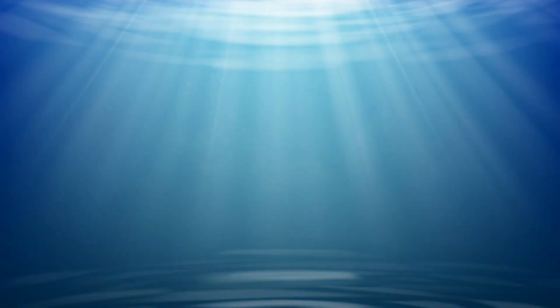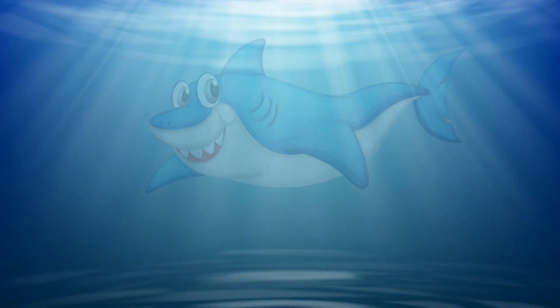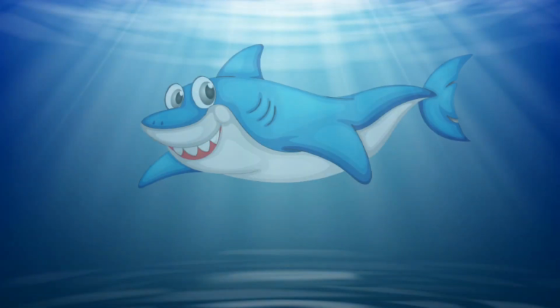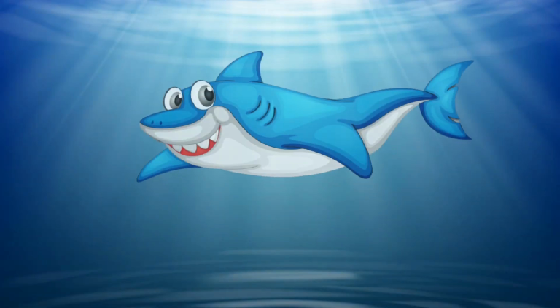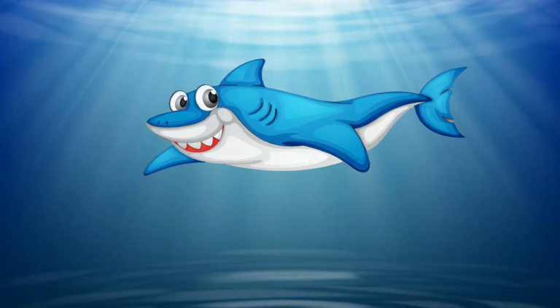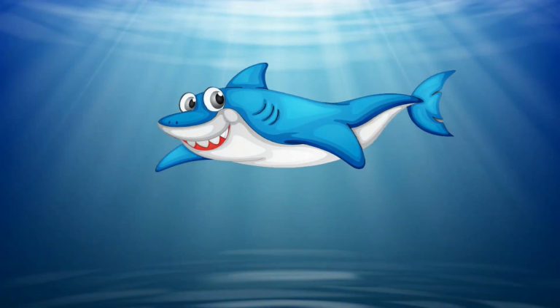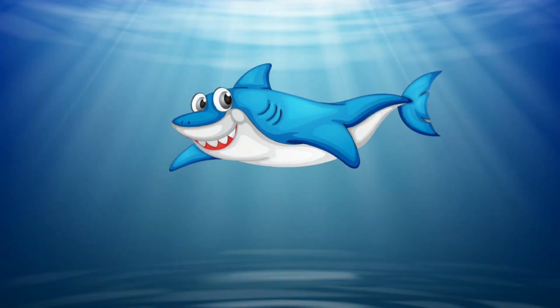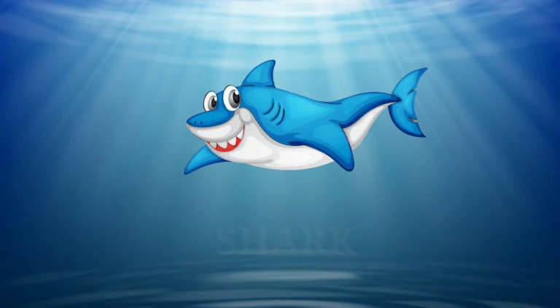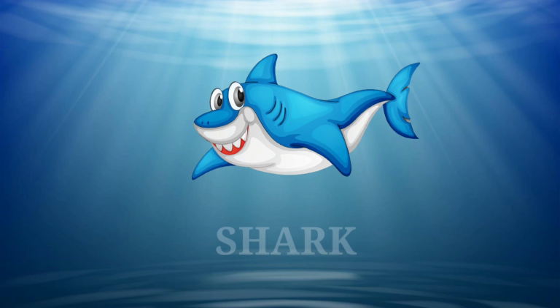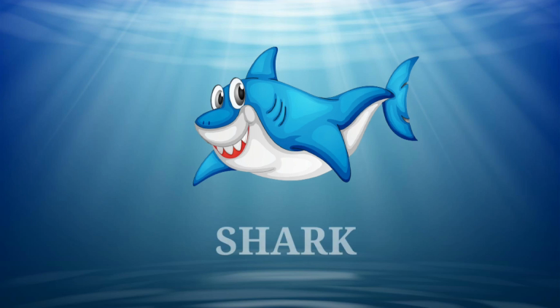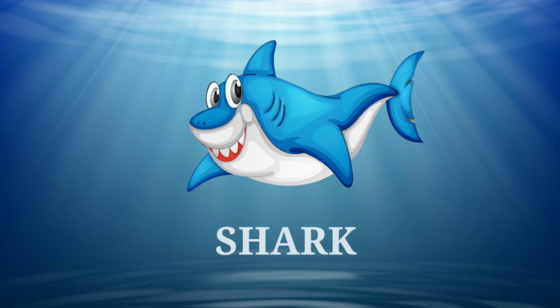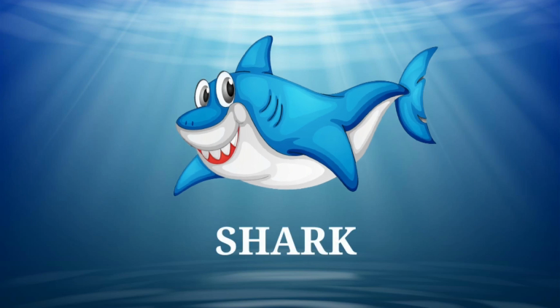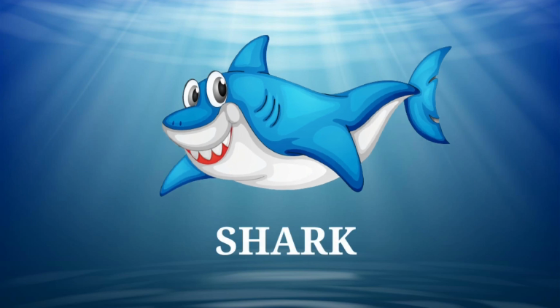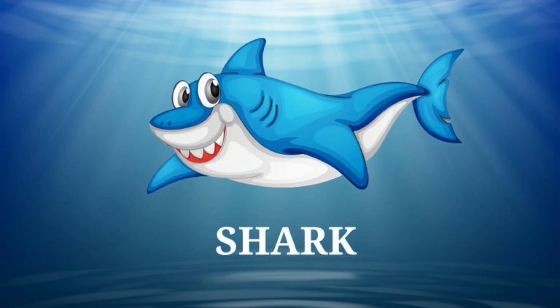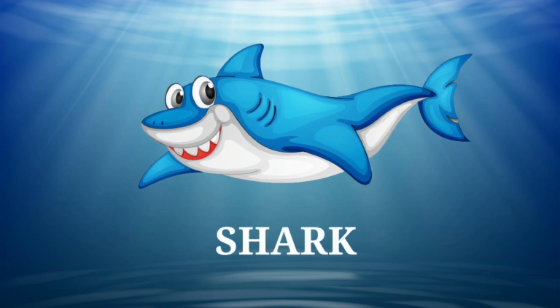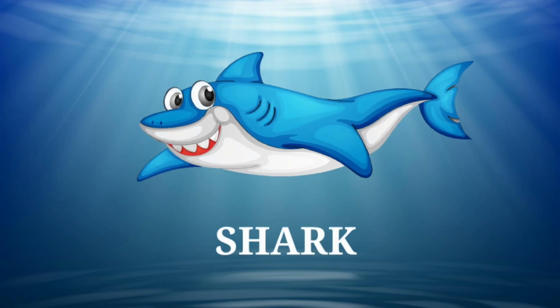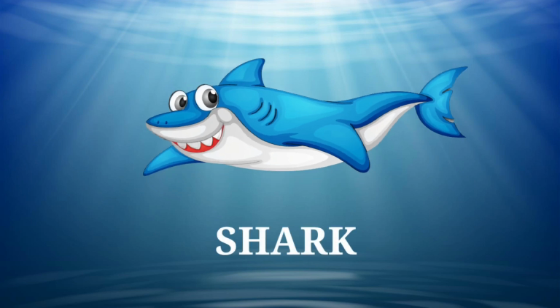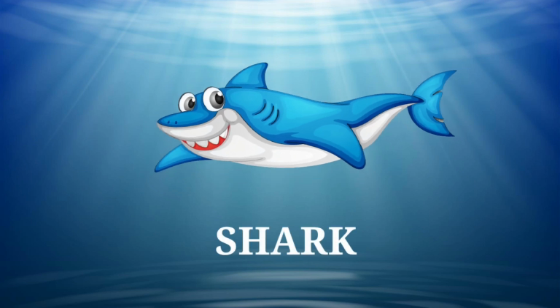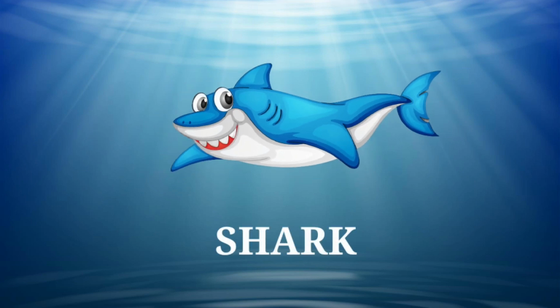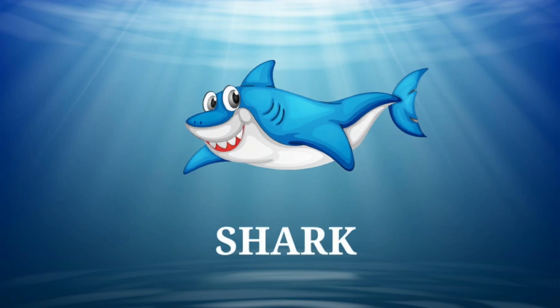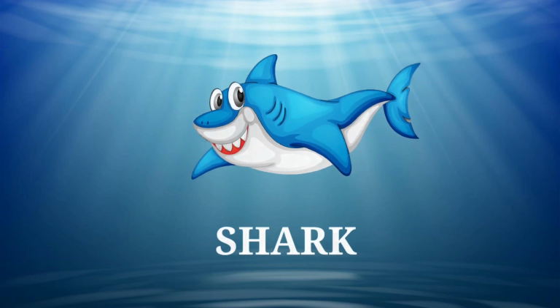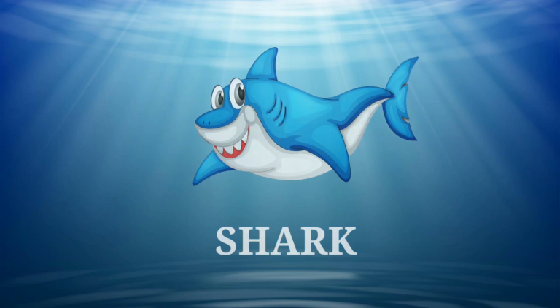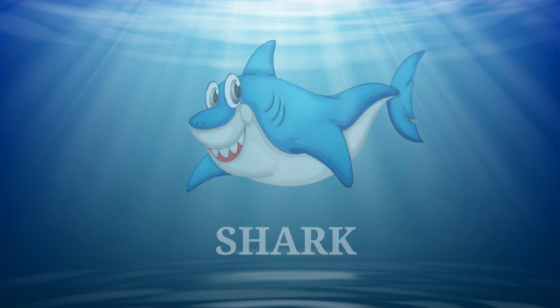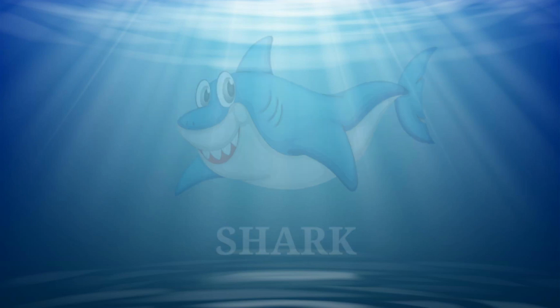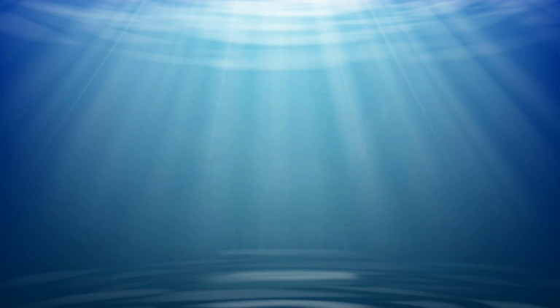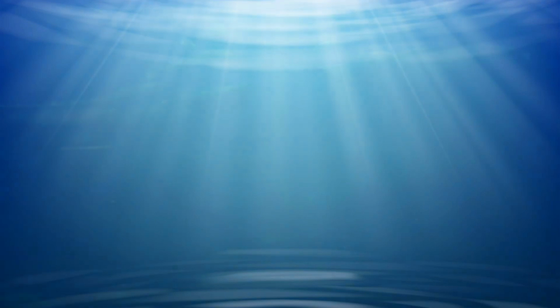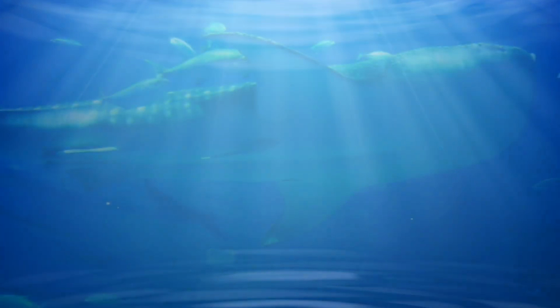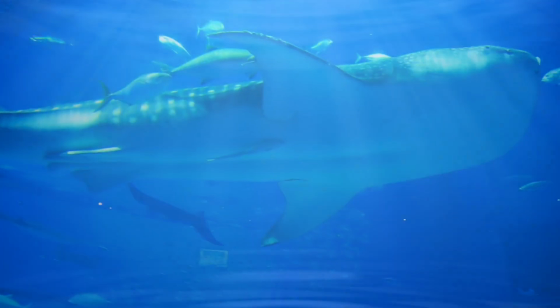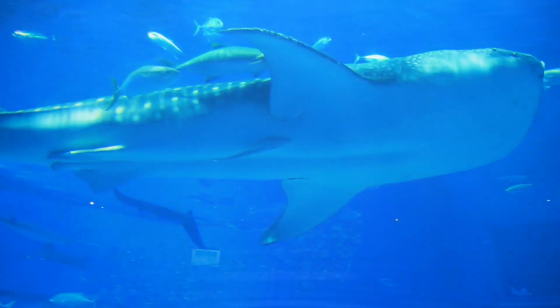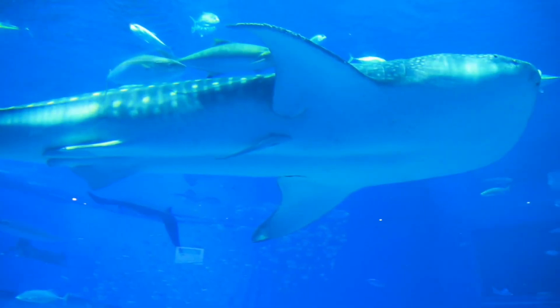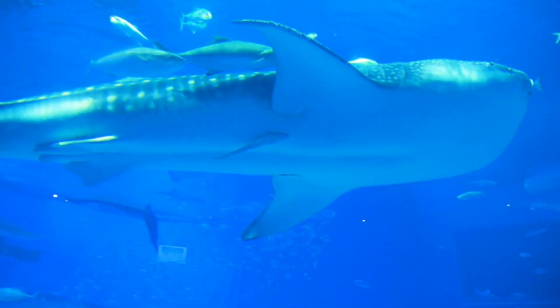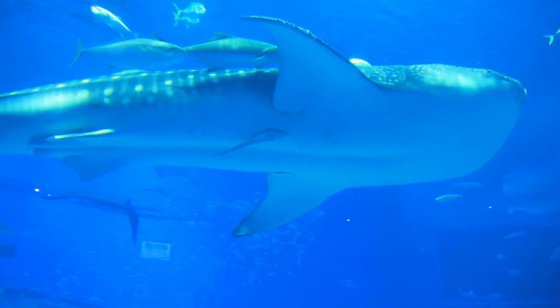Here comes a shark. It can smell a thousand times better than humans. Isn't it interesting?